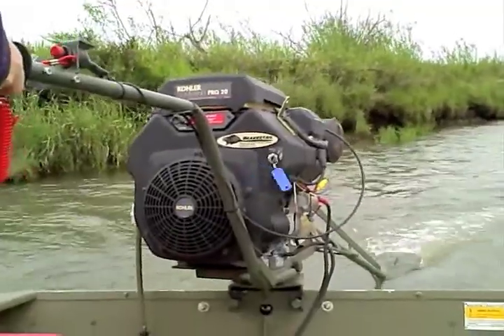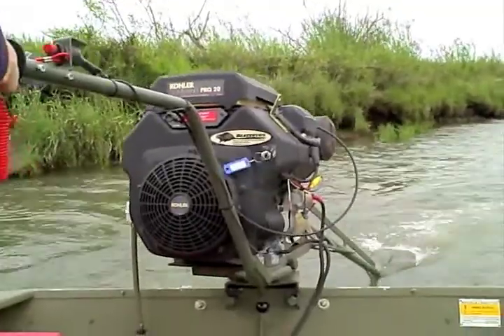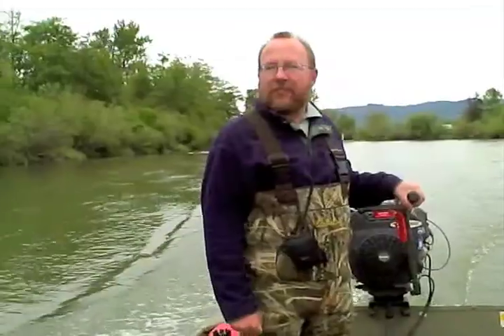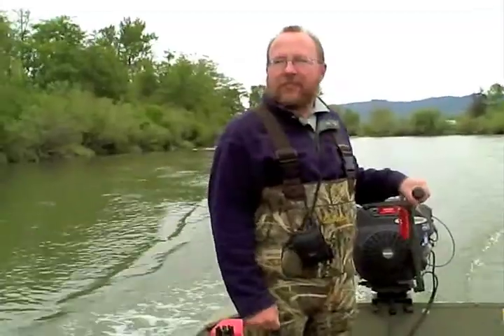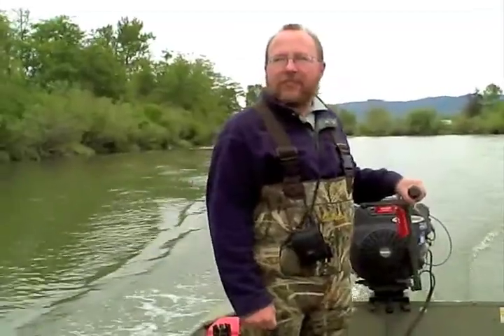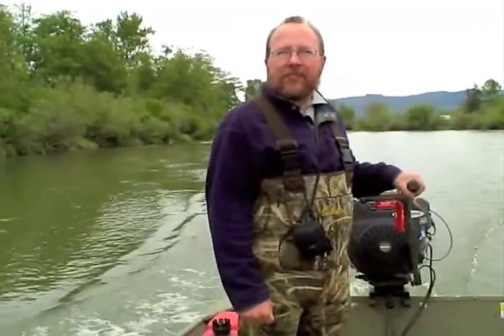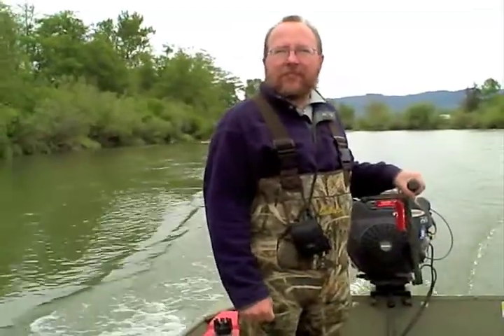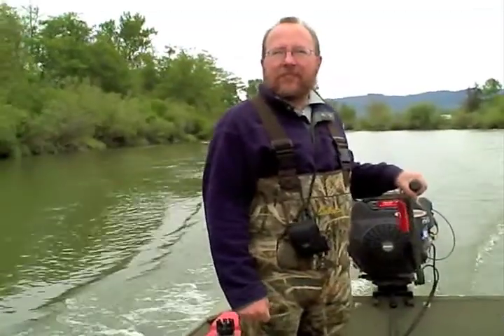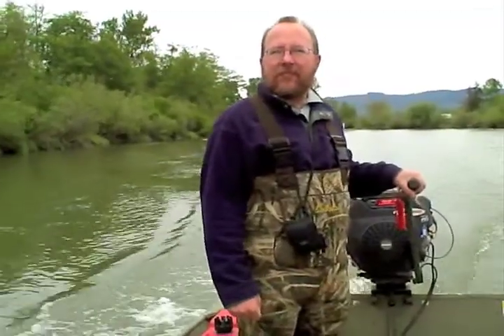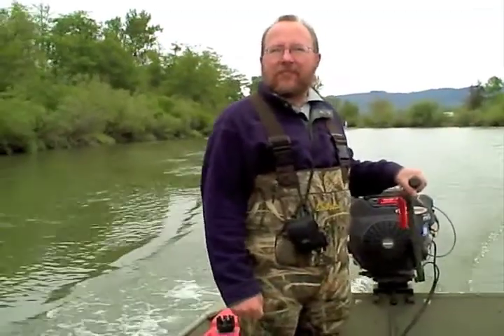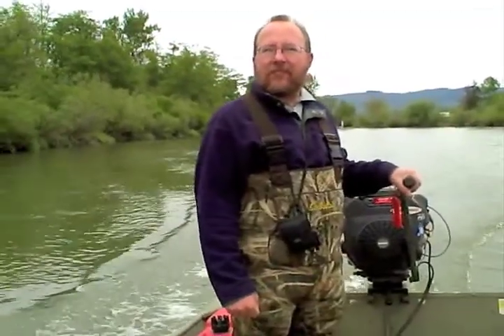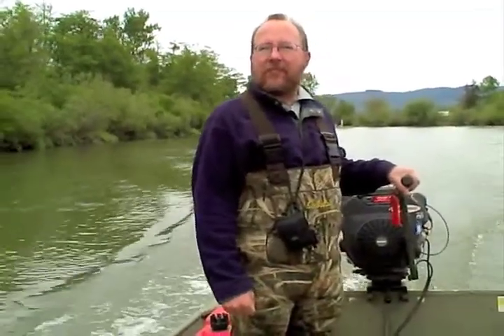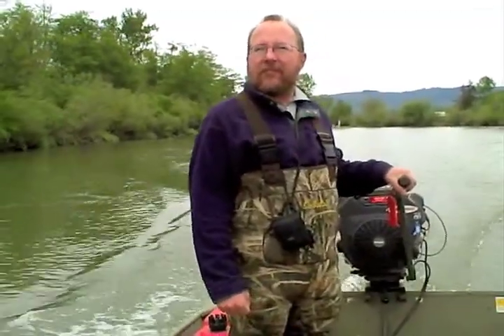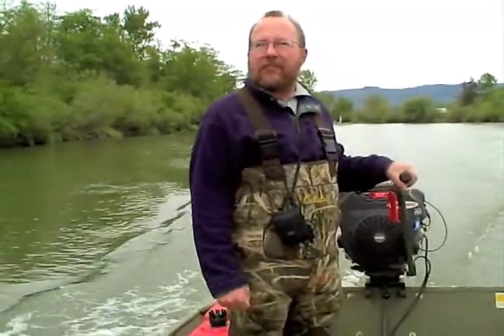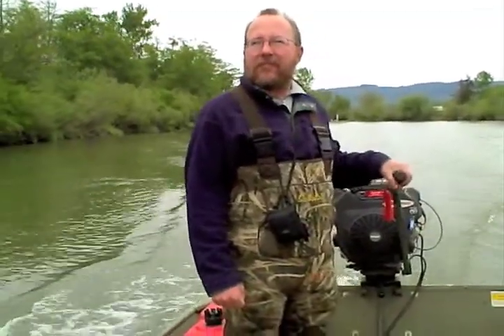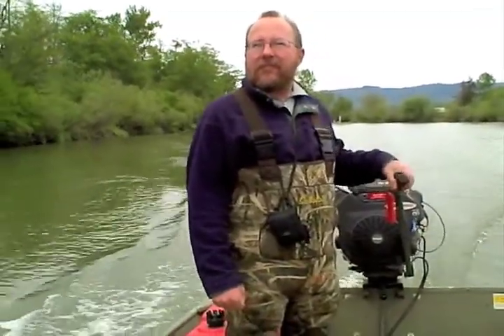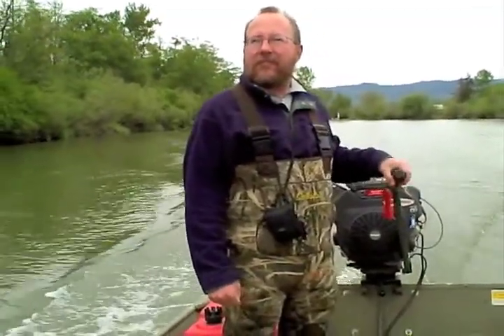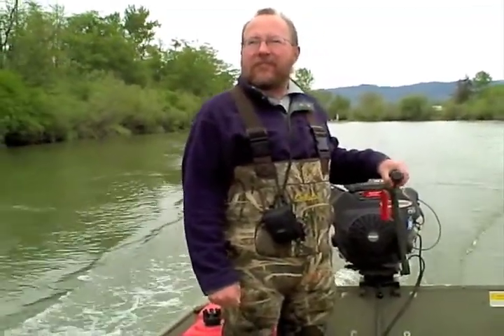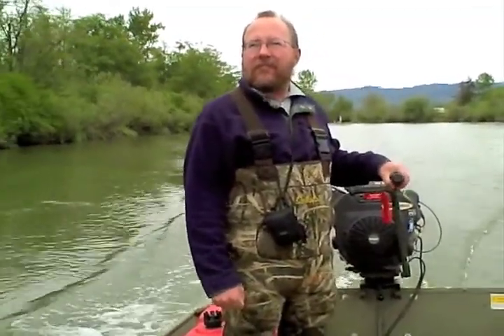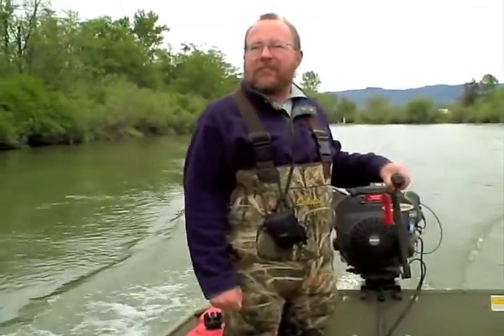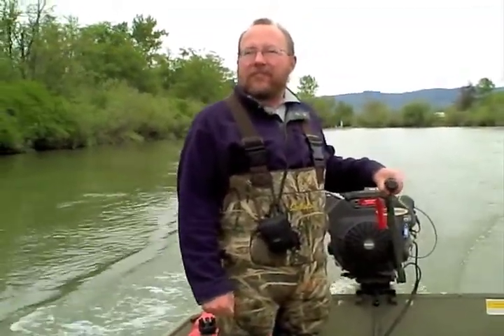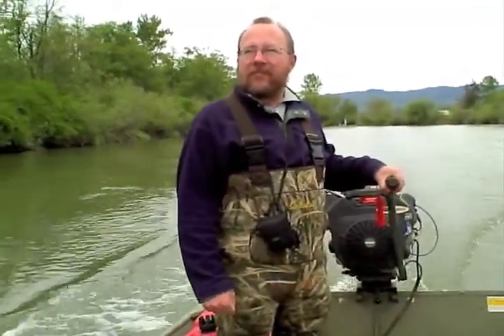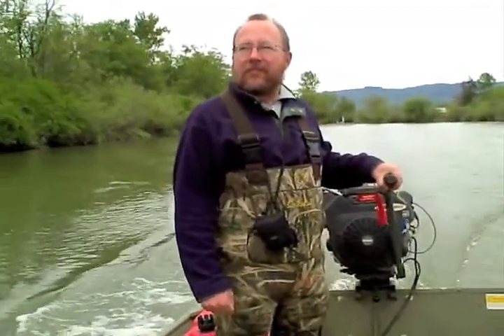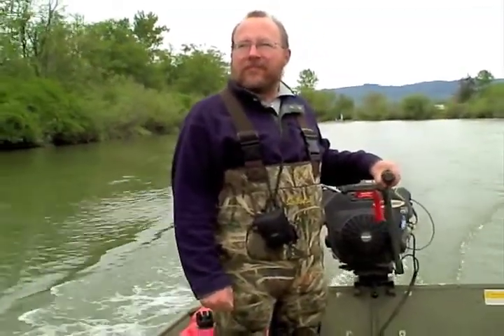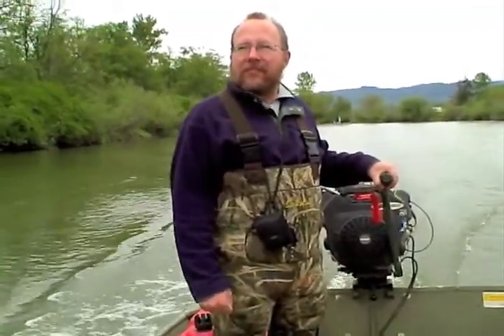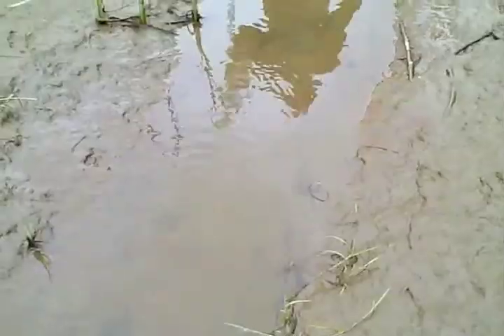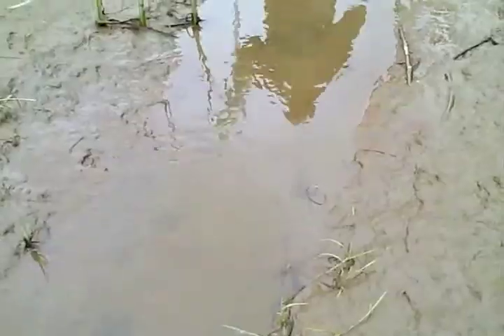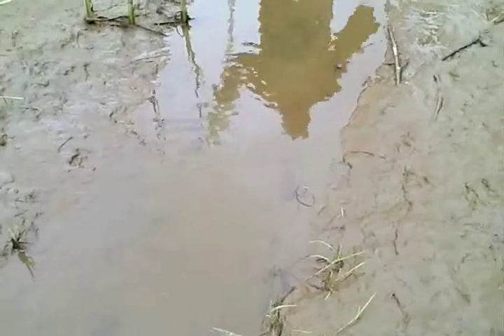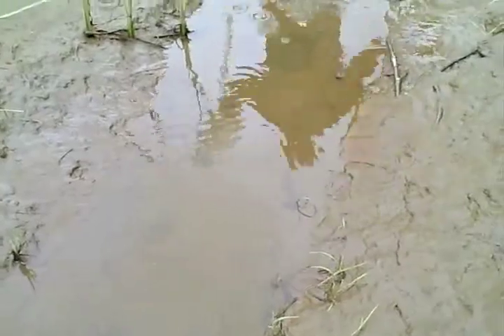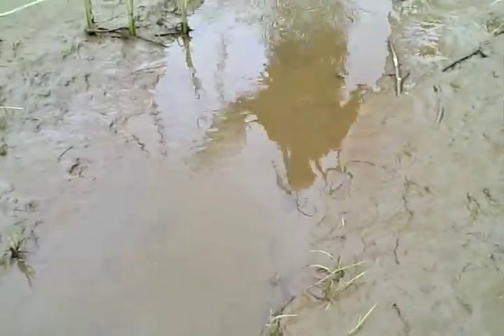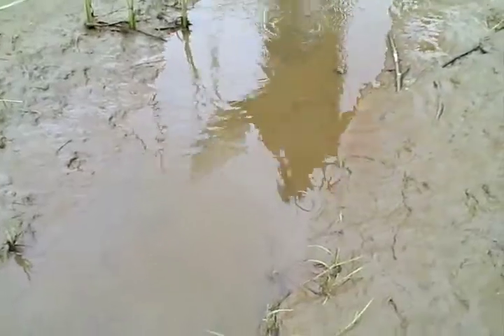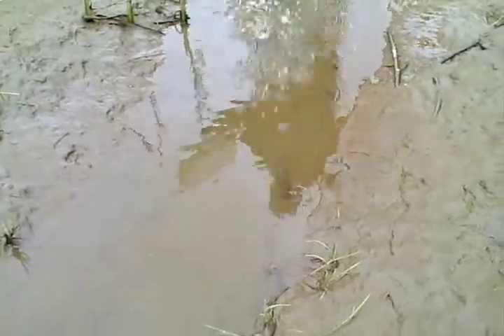My name is Greg Hood. I work with the Skagit River System Cooperative, and I do work in the tidal marshes of the Skagit Delta.